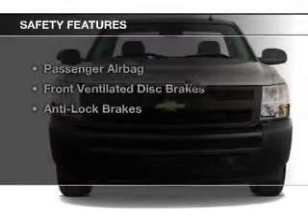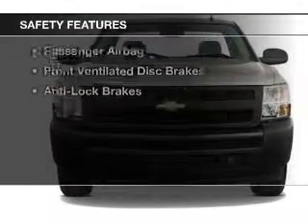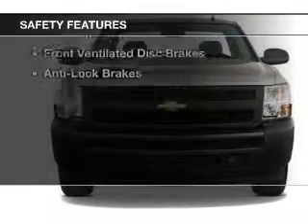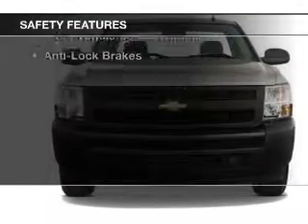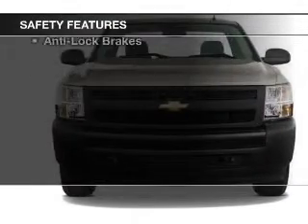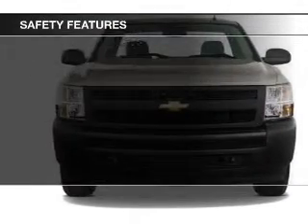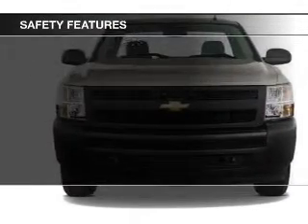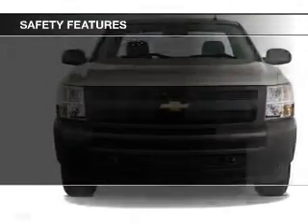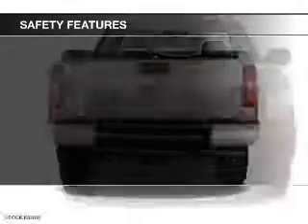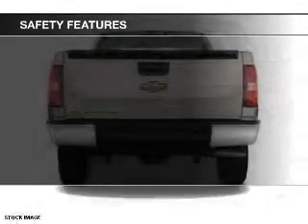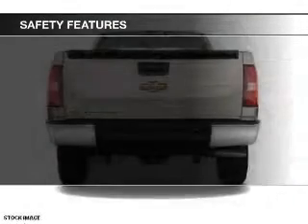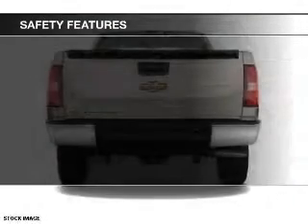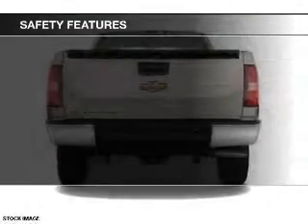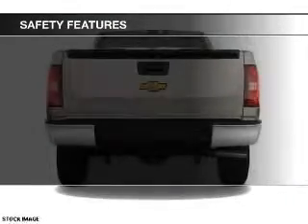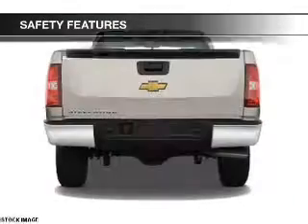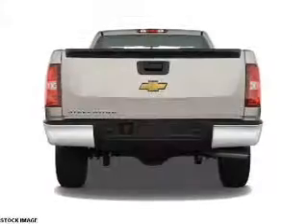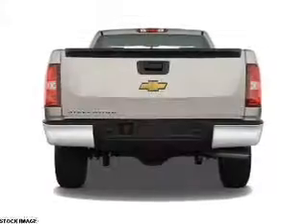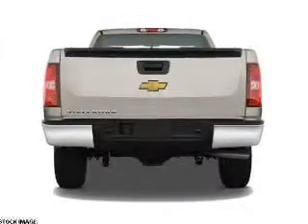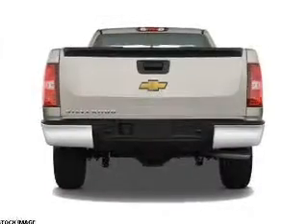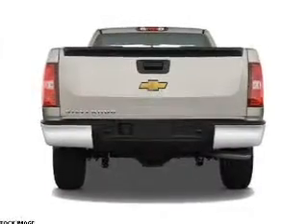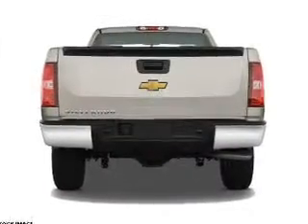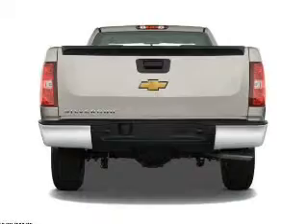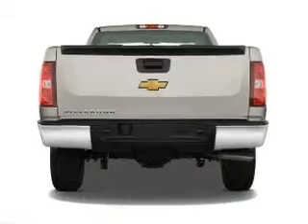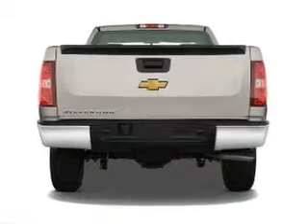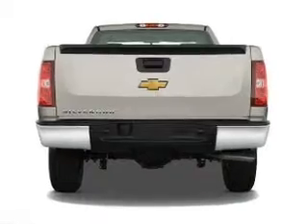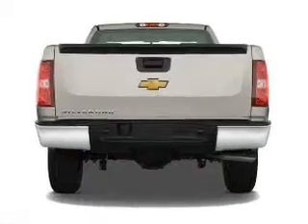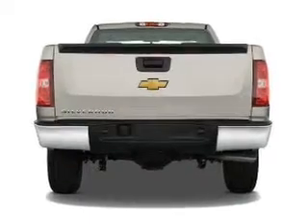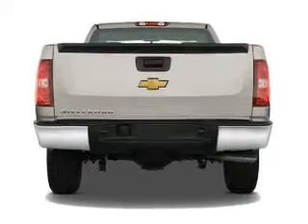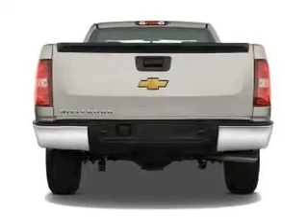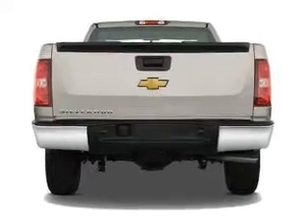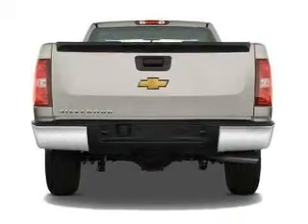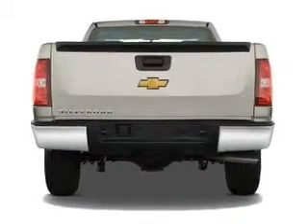Safety was made a priority with these features: a passenger airbag and front ventilated disc brakes.